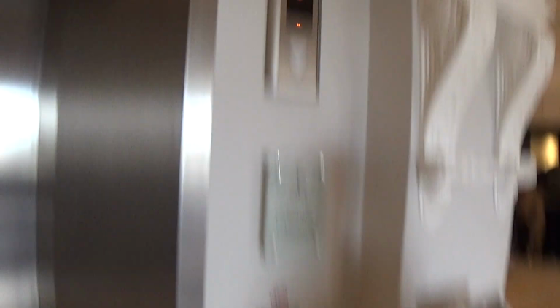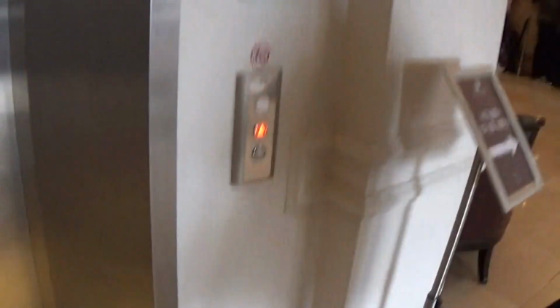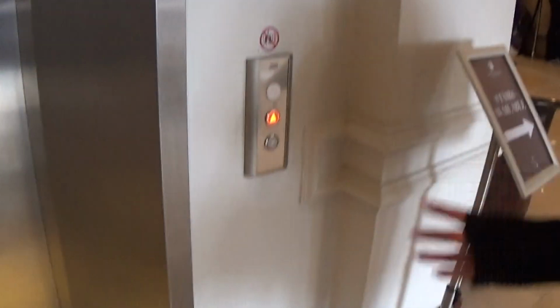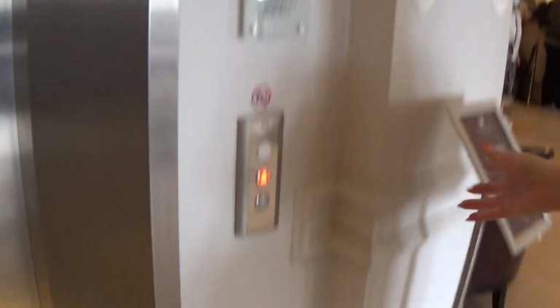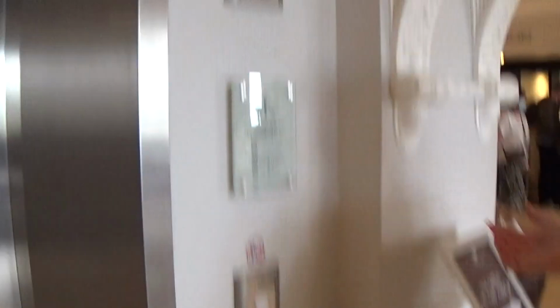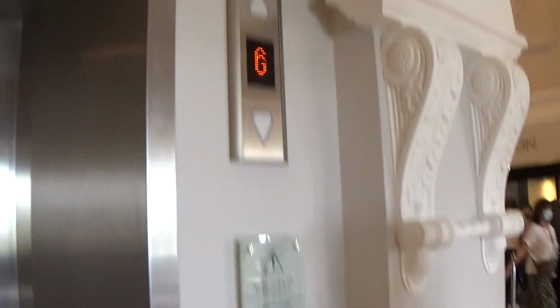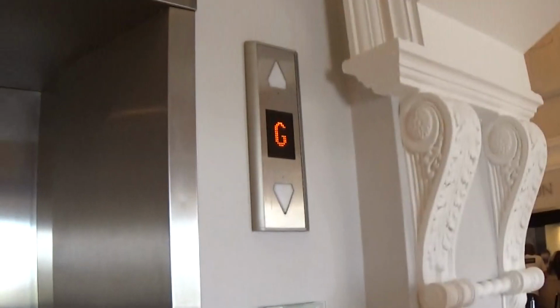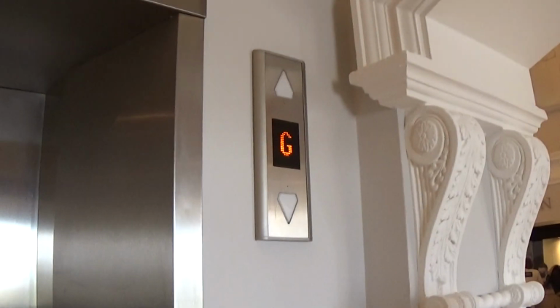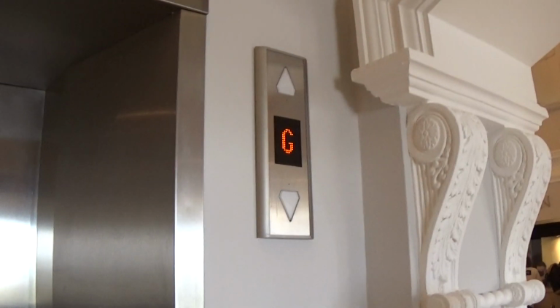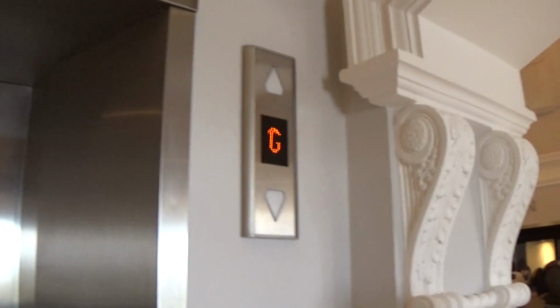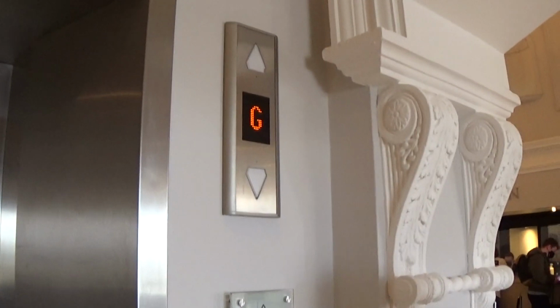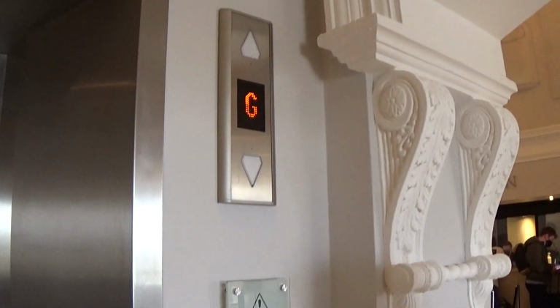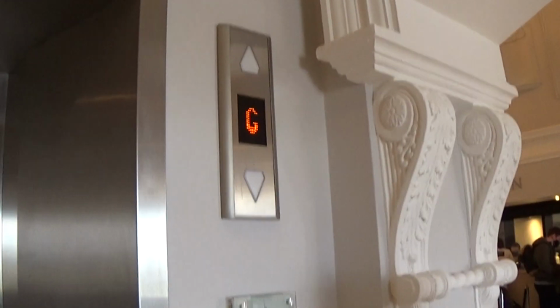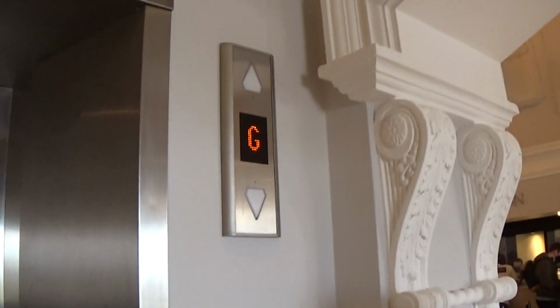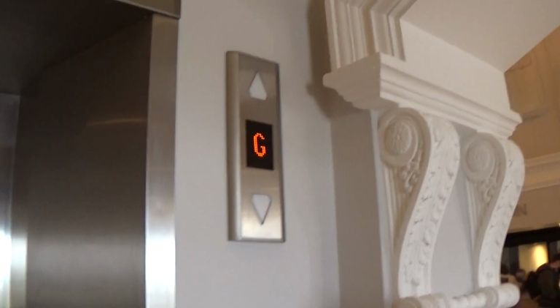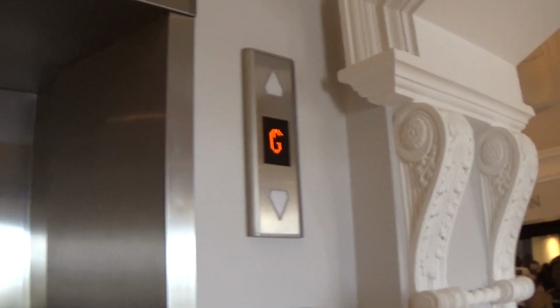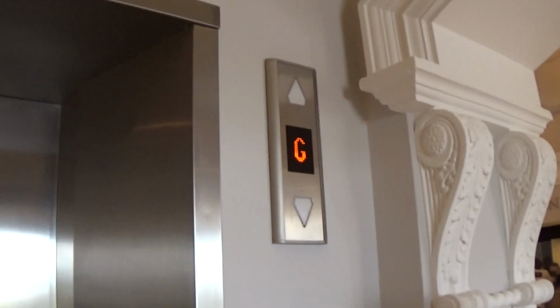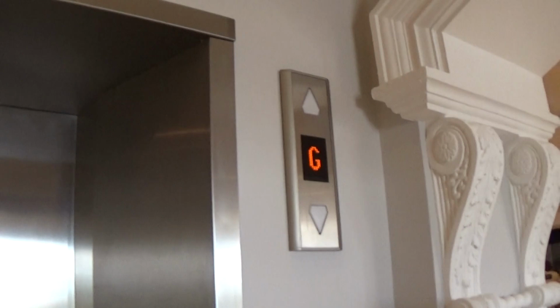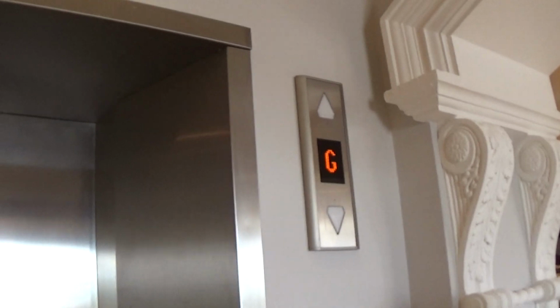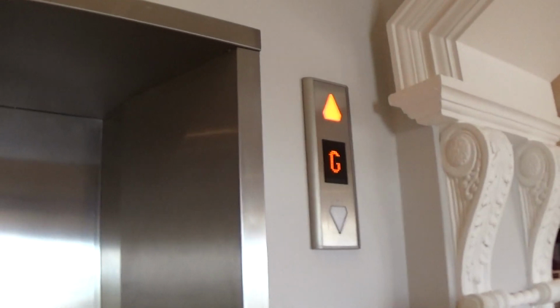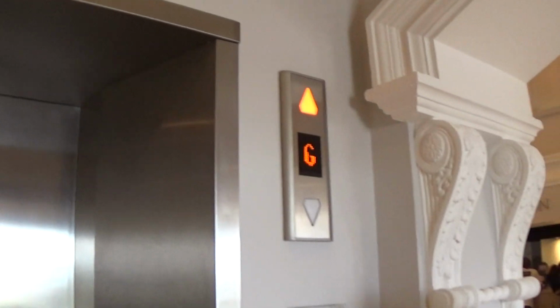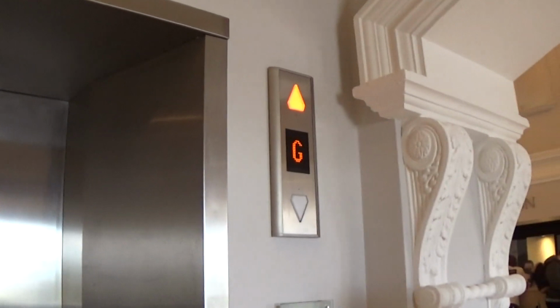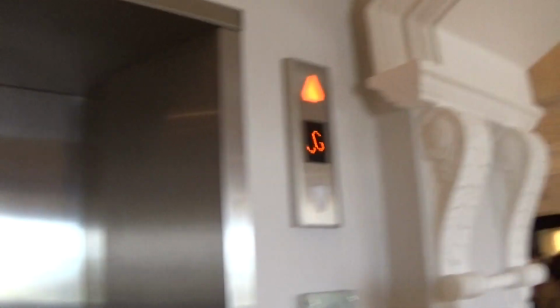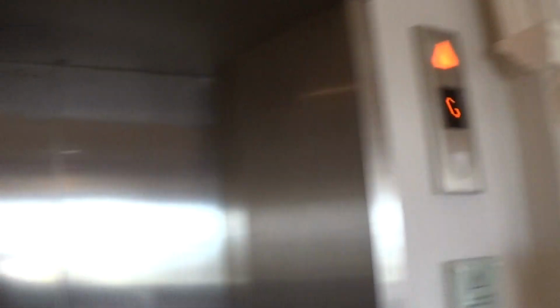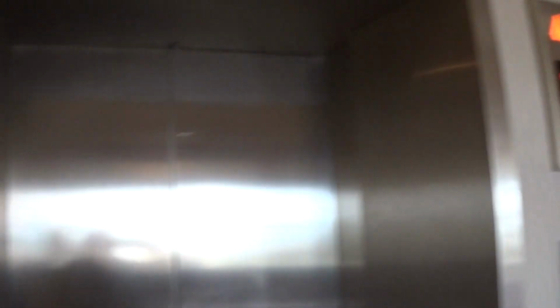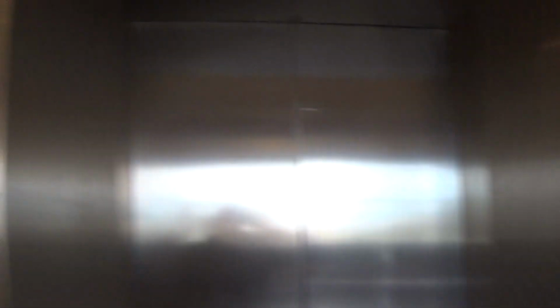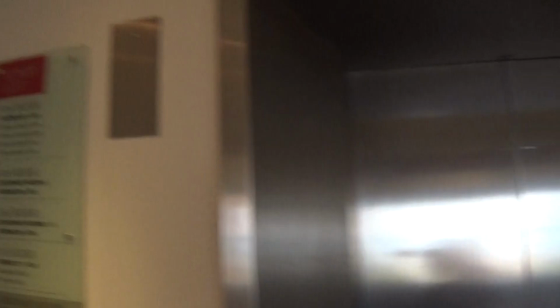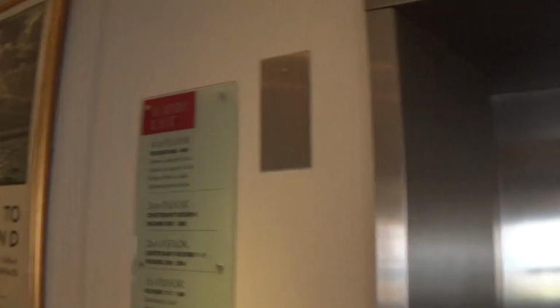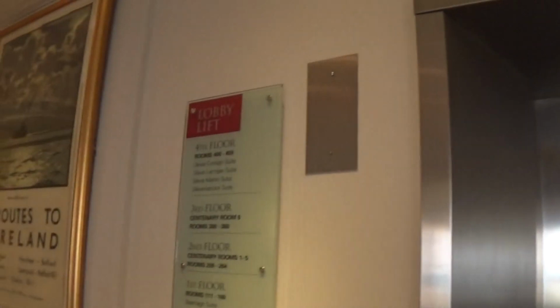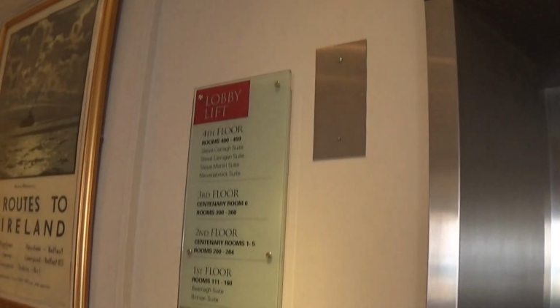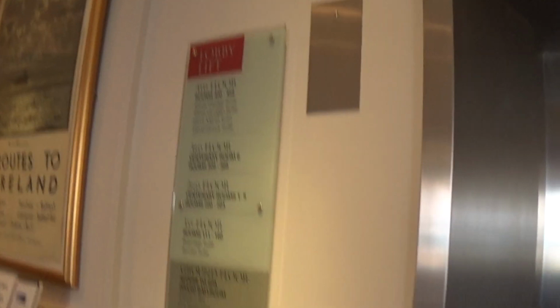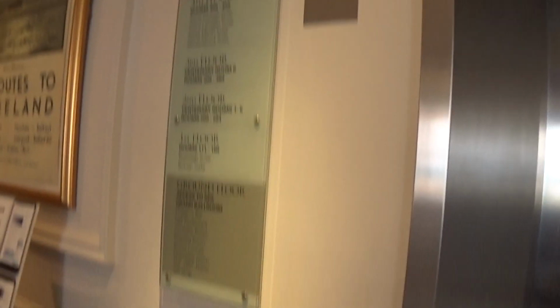This is the elevator at the Slieve Donard Hotel, Newcastle. It's a Kone model space. Here is G, and this is the lobby lift.